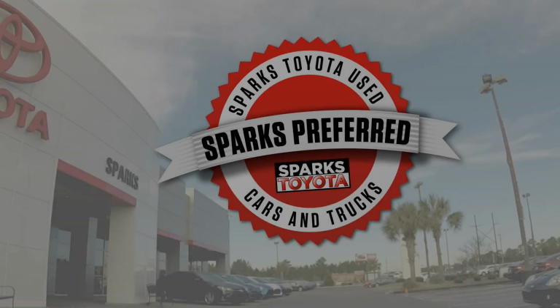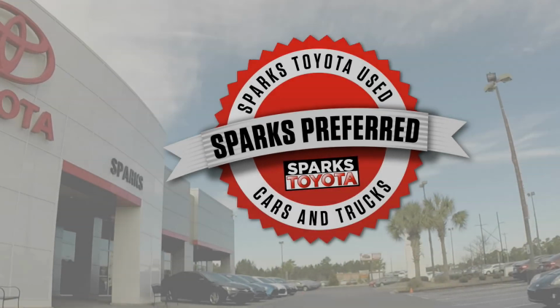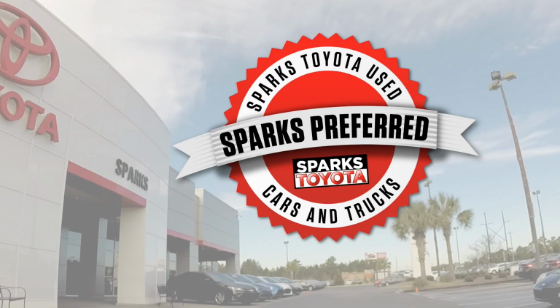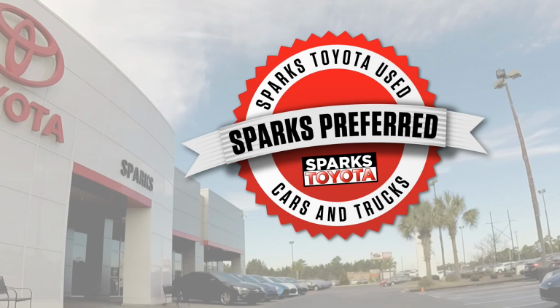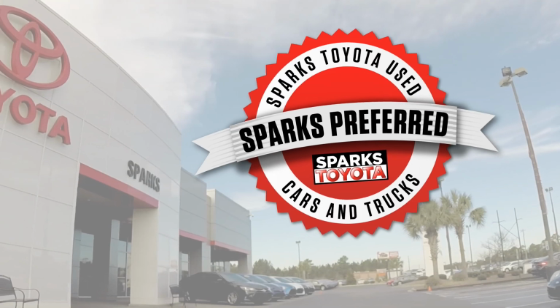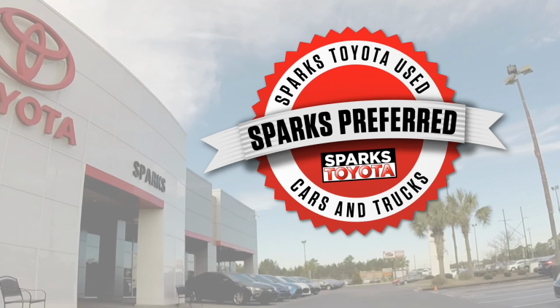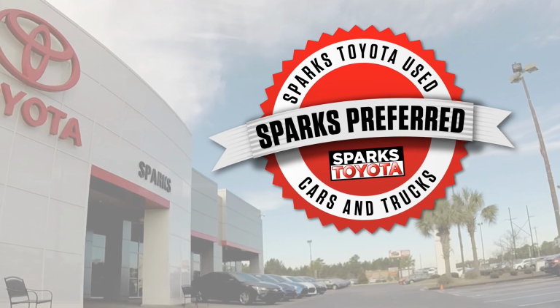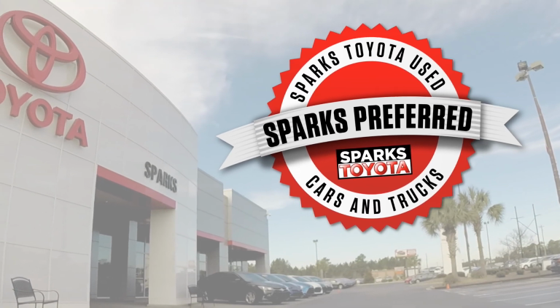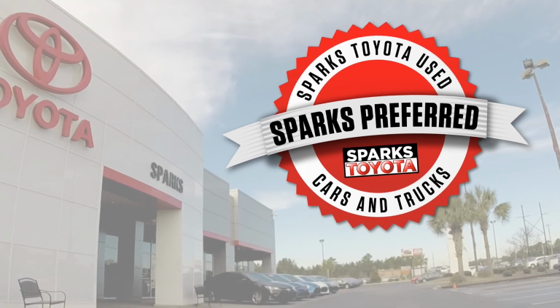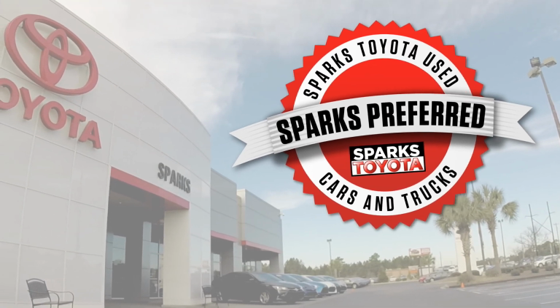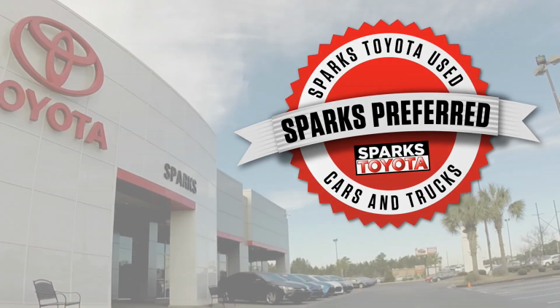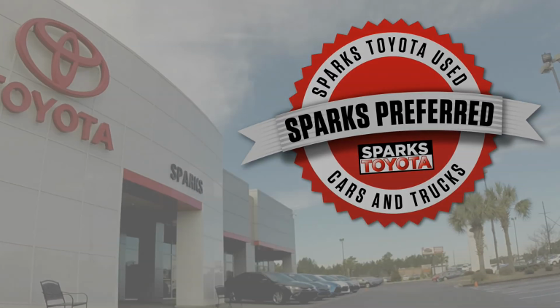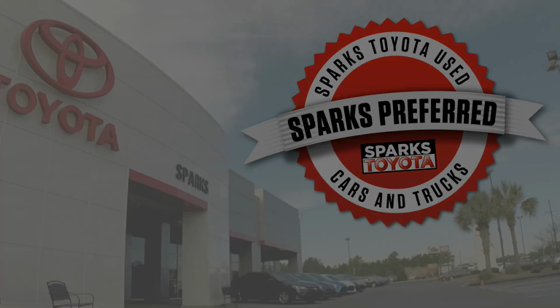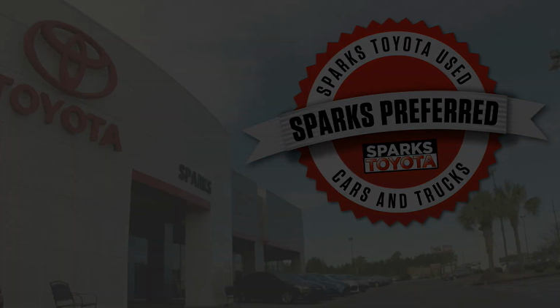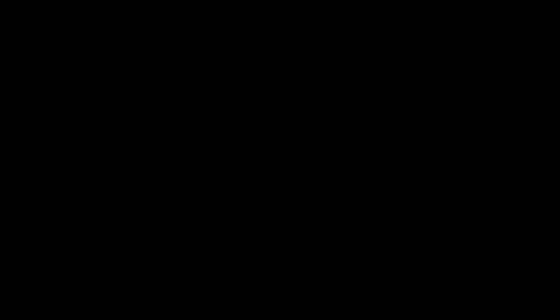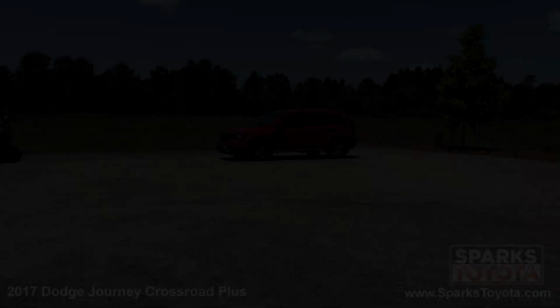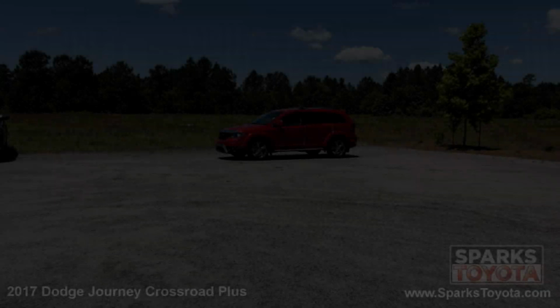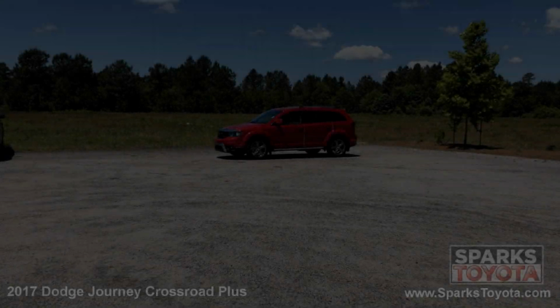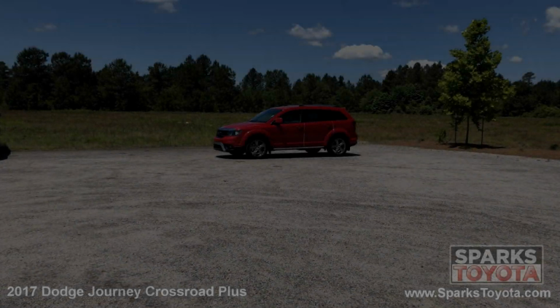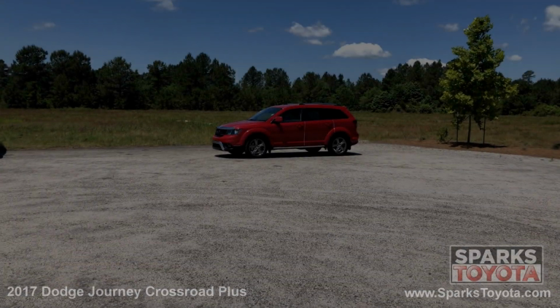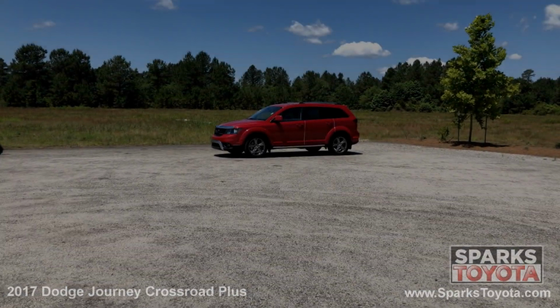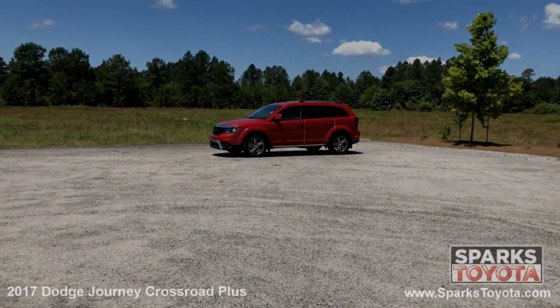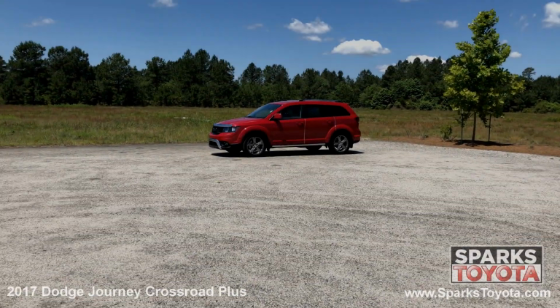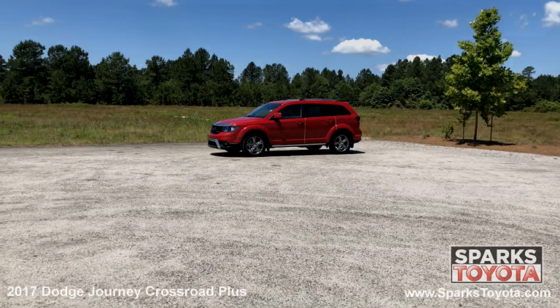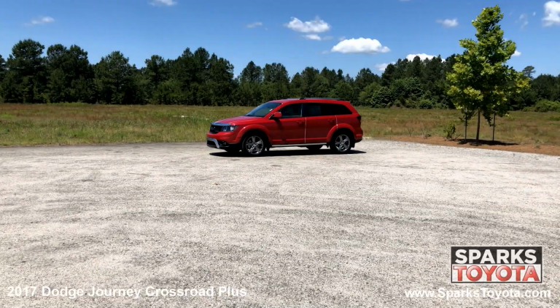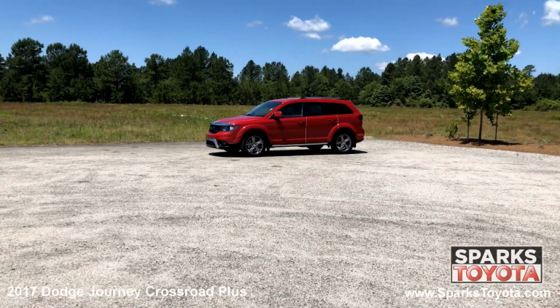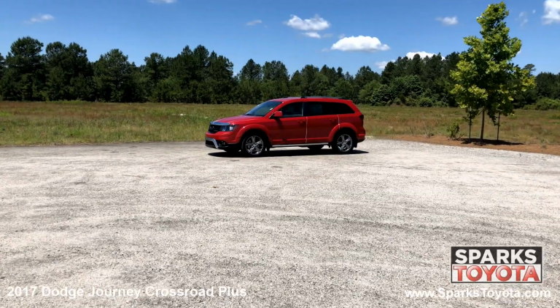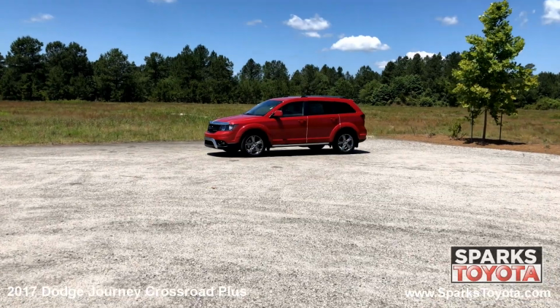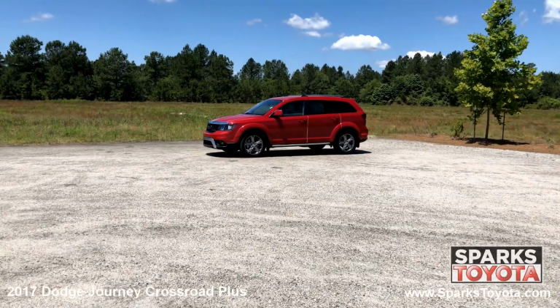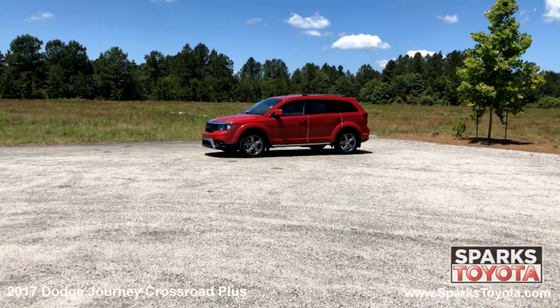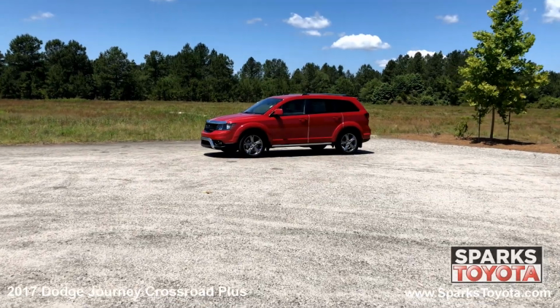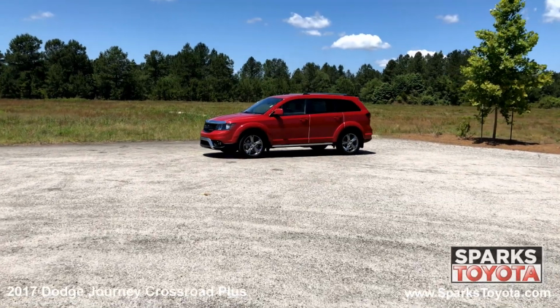Welcome to Sparks Toyota. Here we have a 2017 Dodge Journey Crossroad Plus.